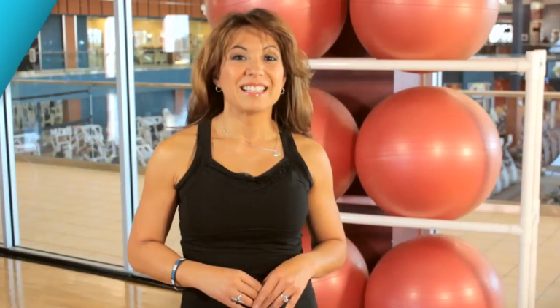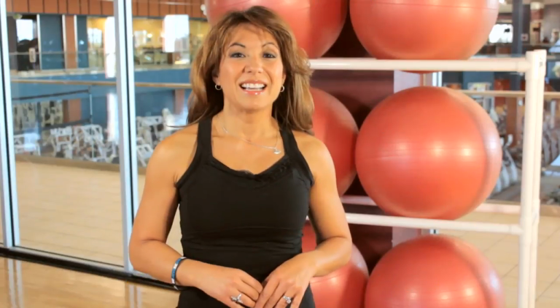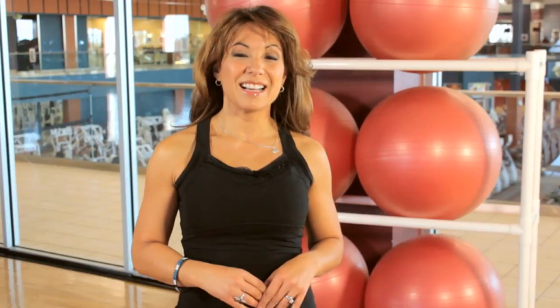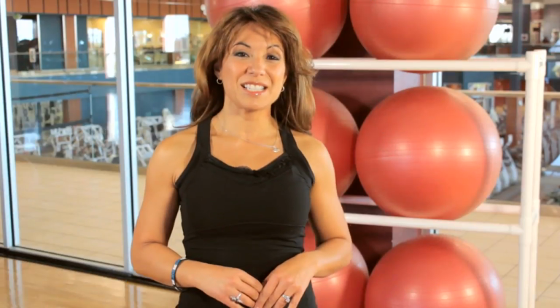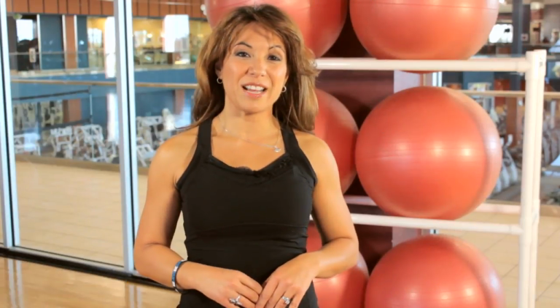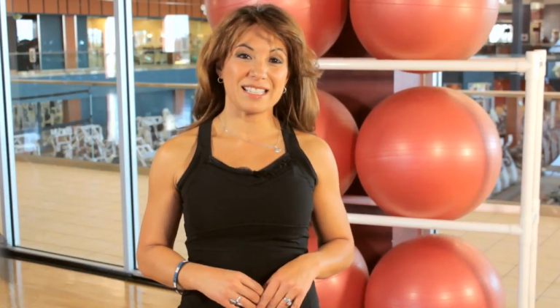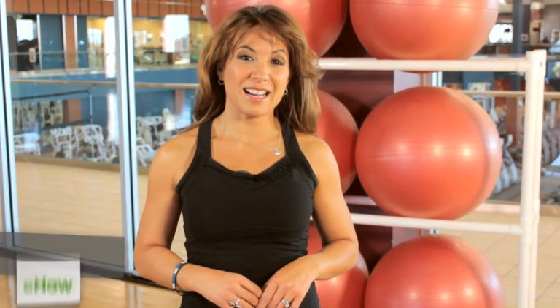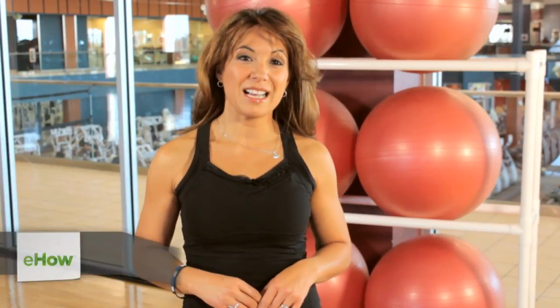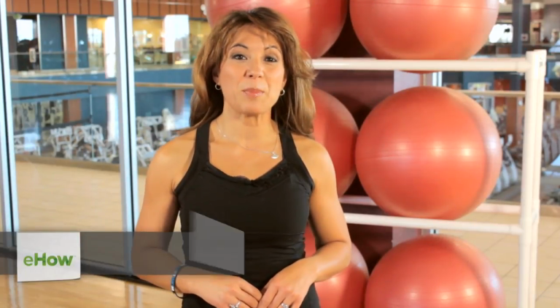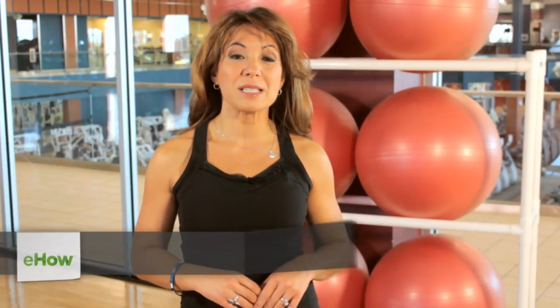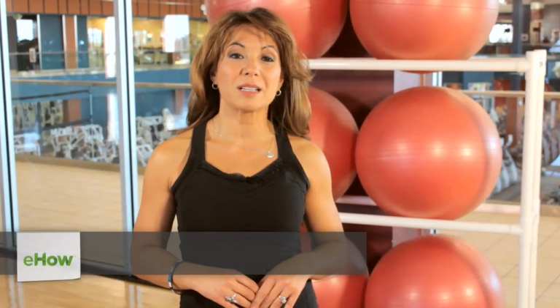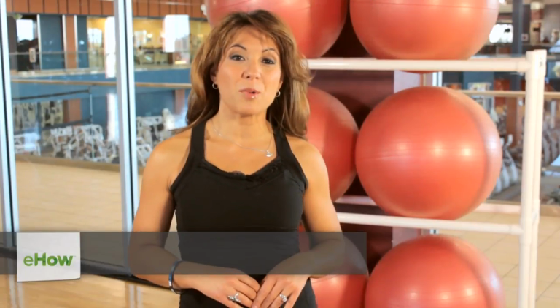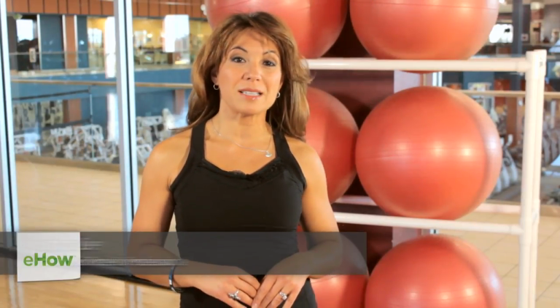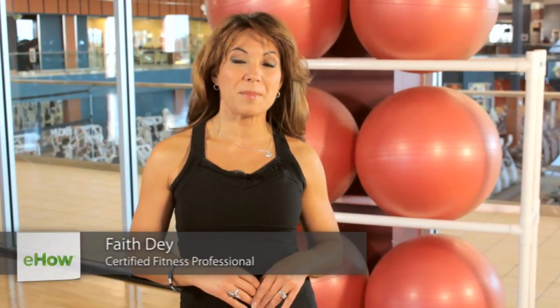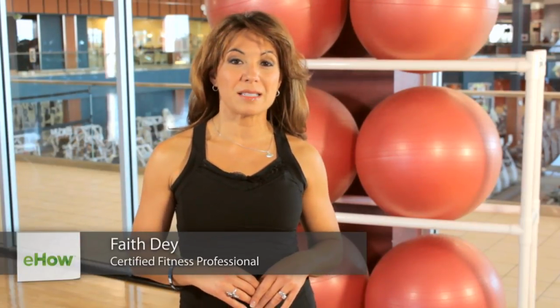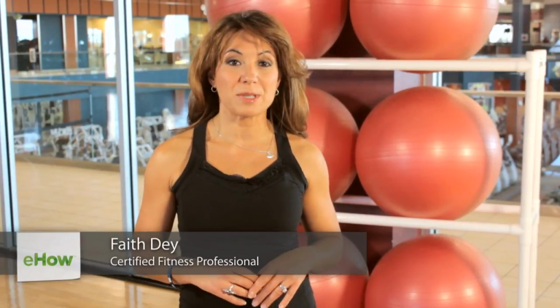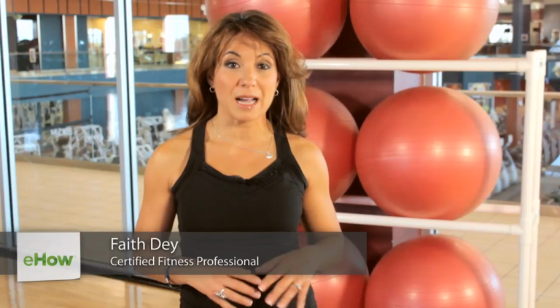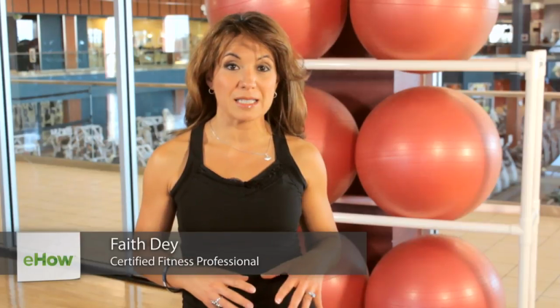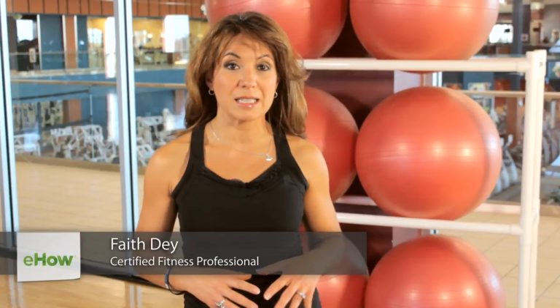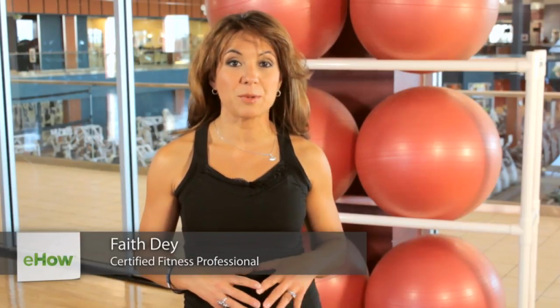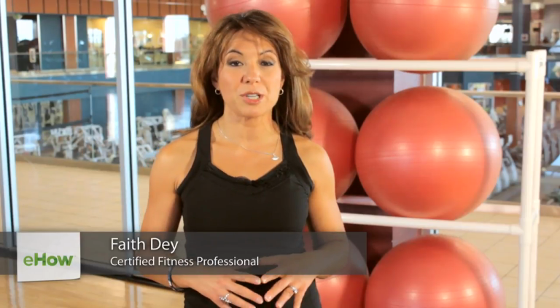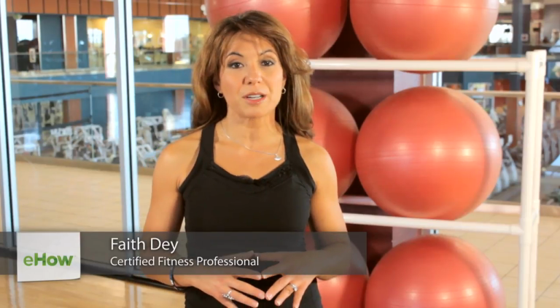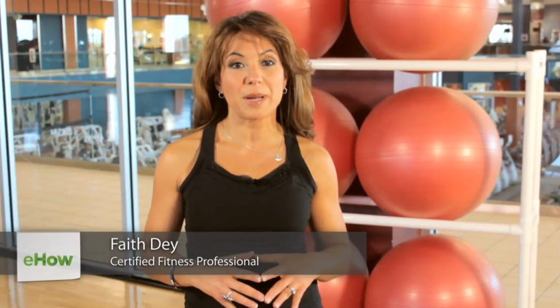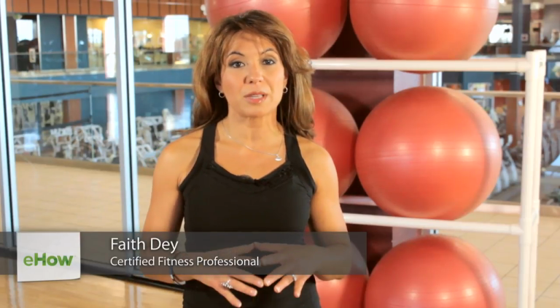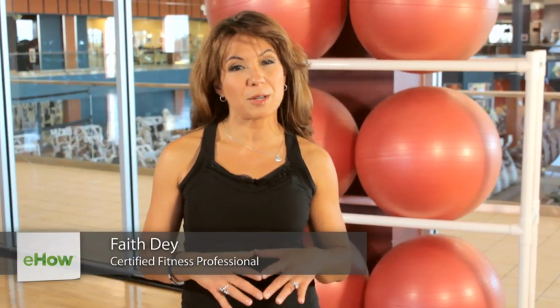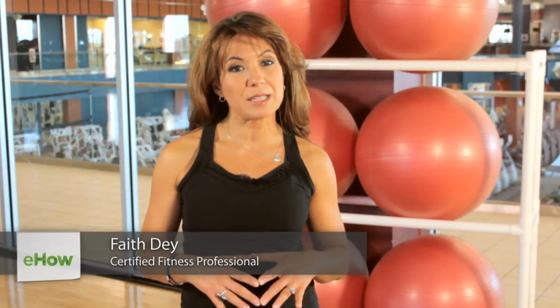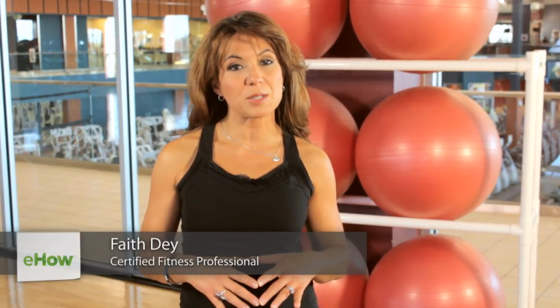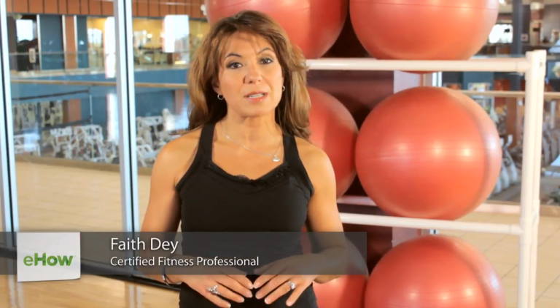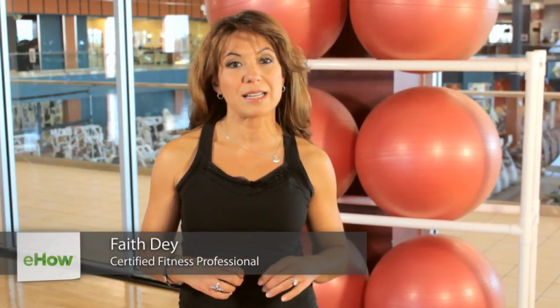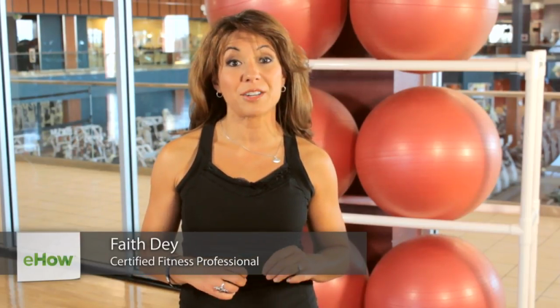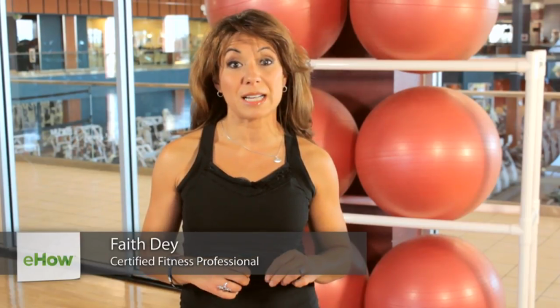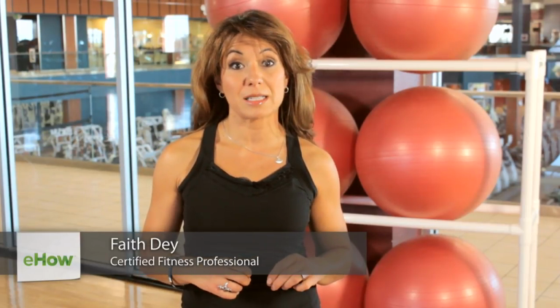Hey guys, it's Faith Dye. I'm at Princeton Club West in Madison, Wisconsin, and we're talking about leg raises while sitting at your desk.